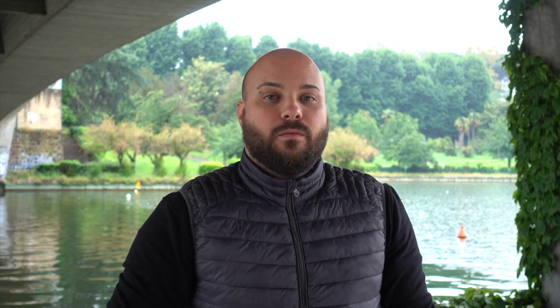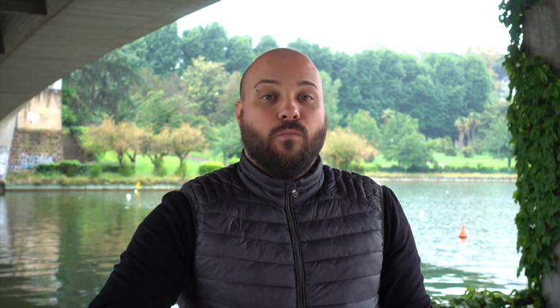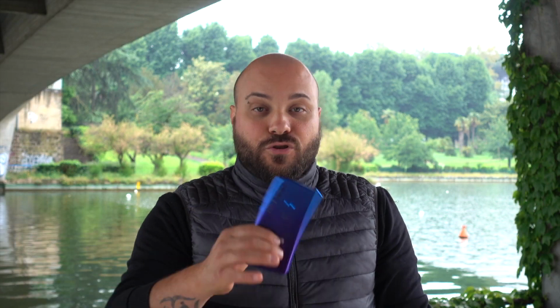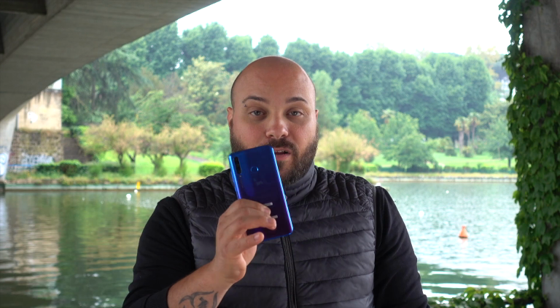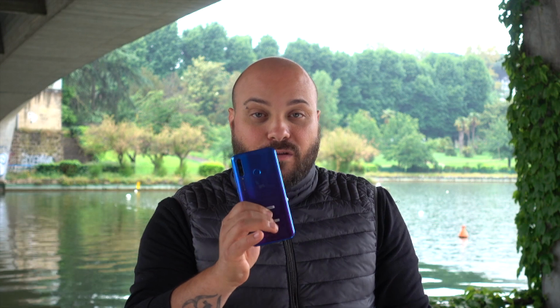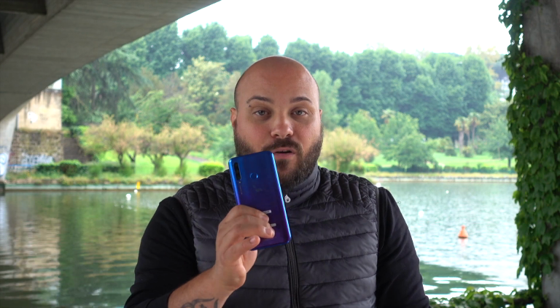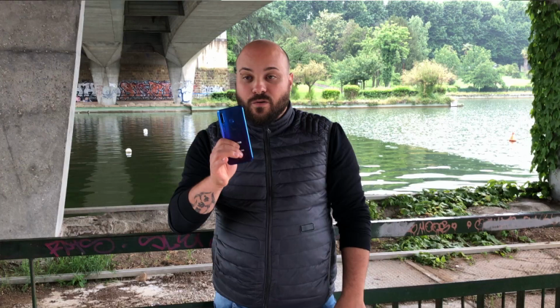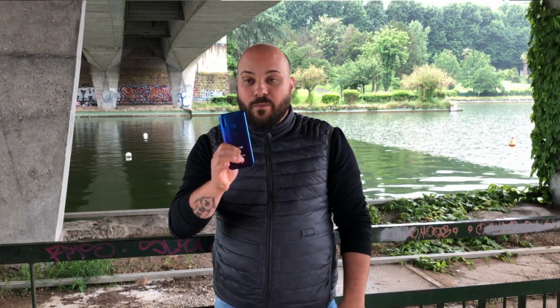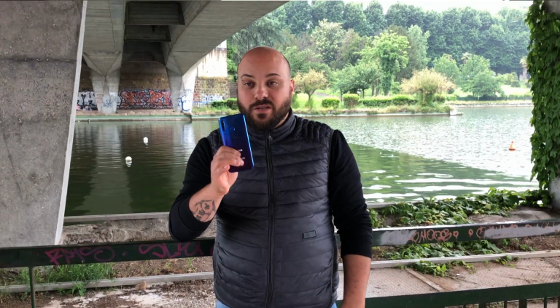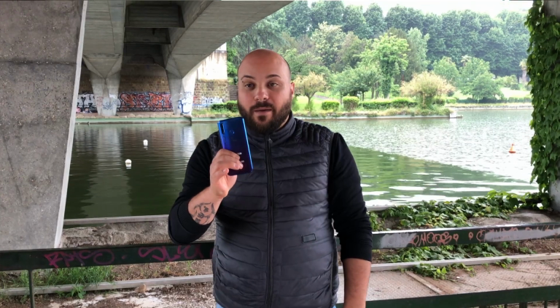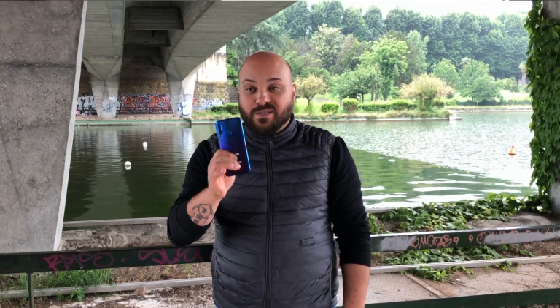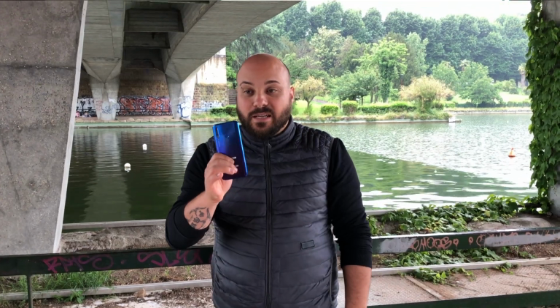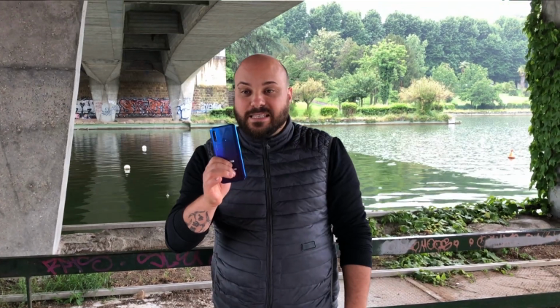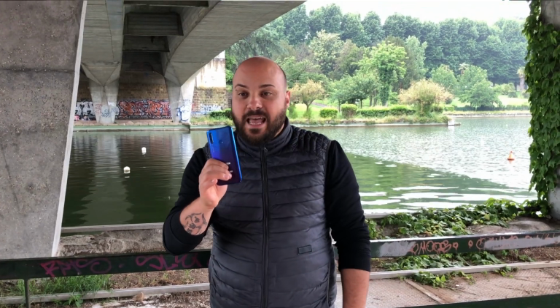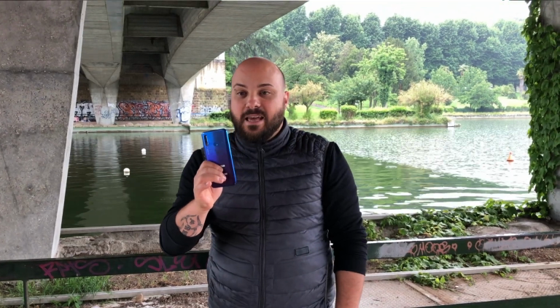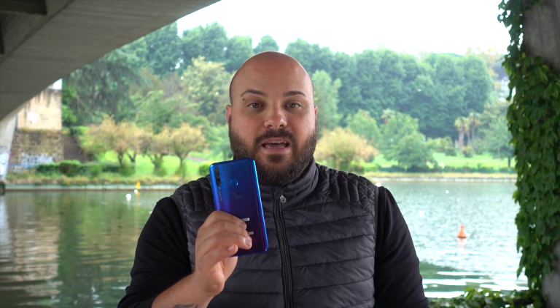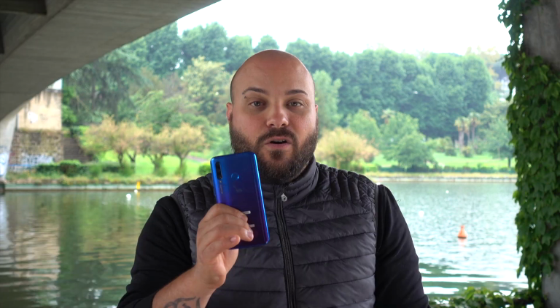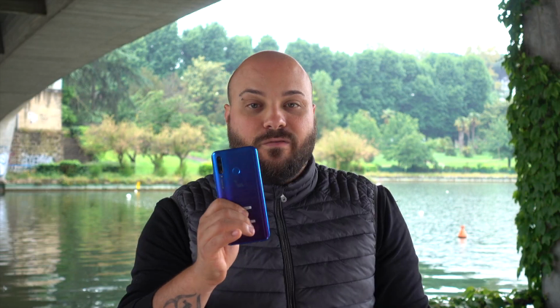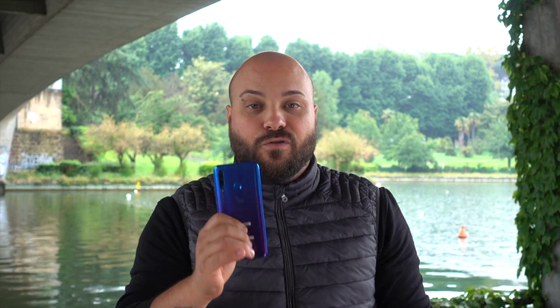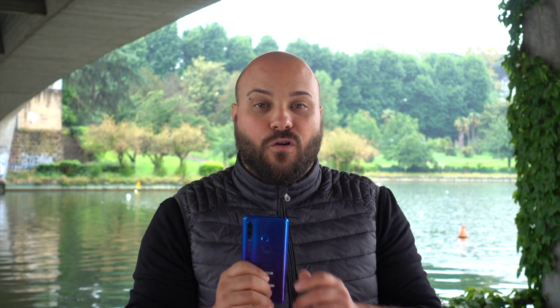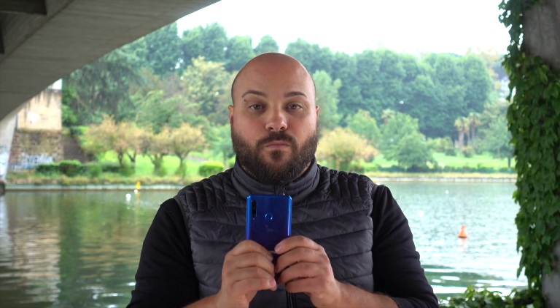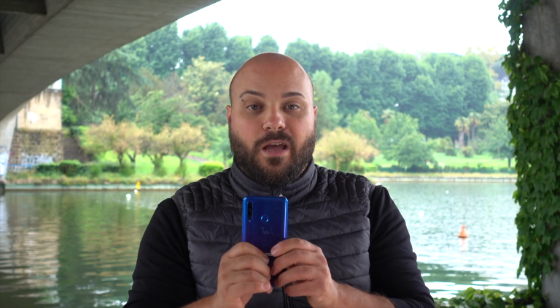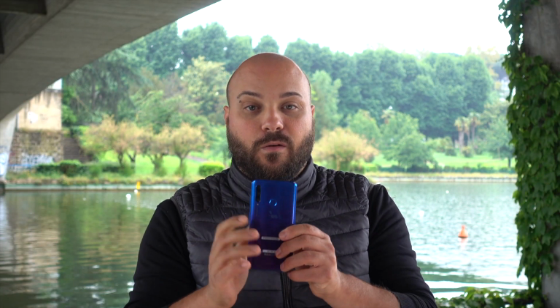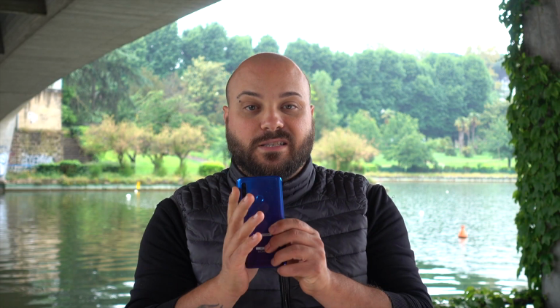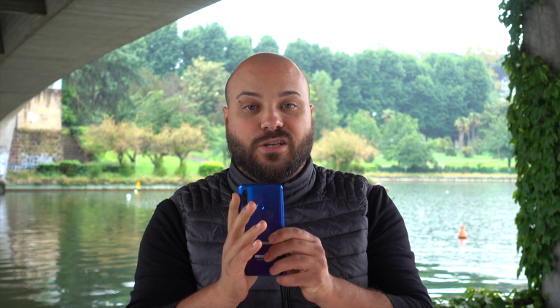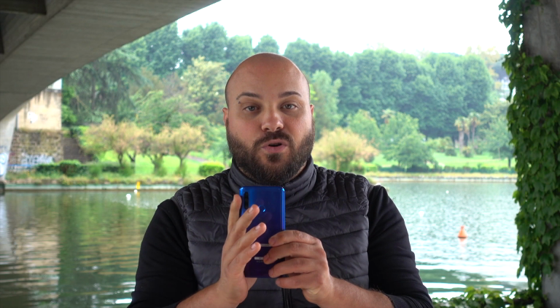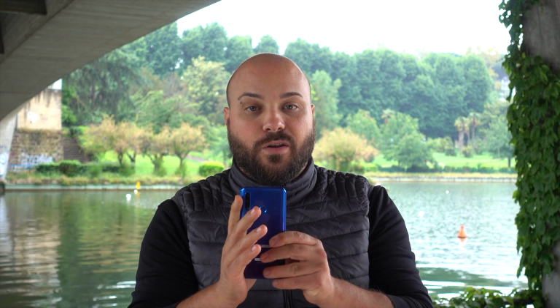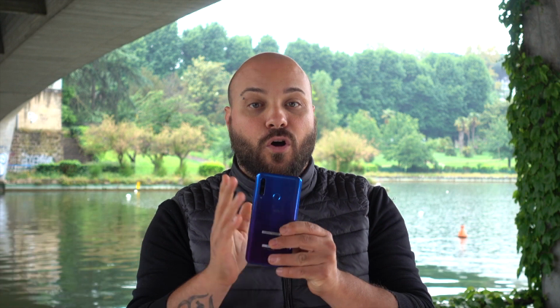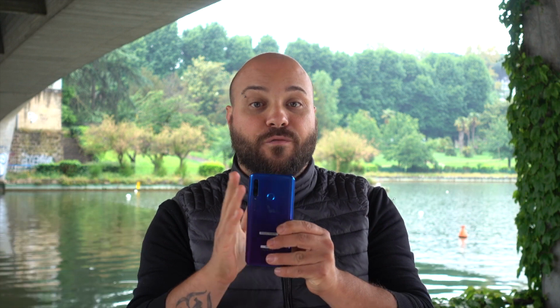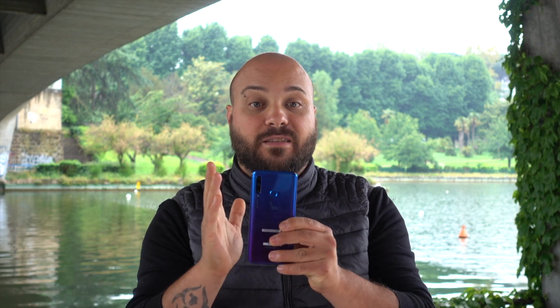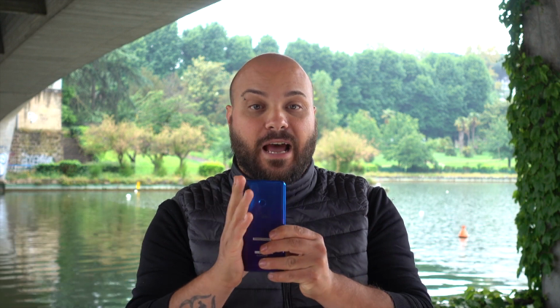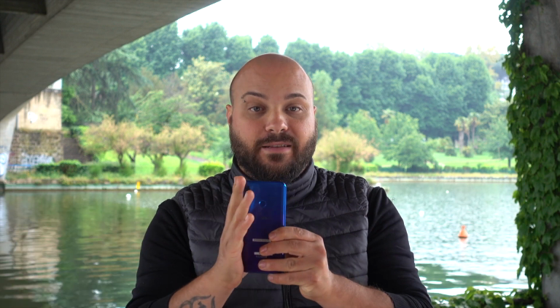Hello everyone, here are my friends from Marex 76 and today I will bring you with me in this review of Honor 20 Lite.